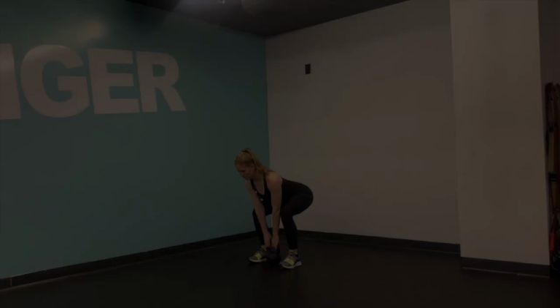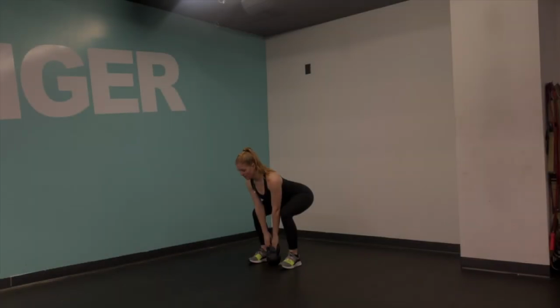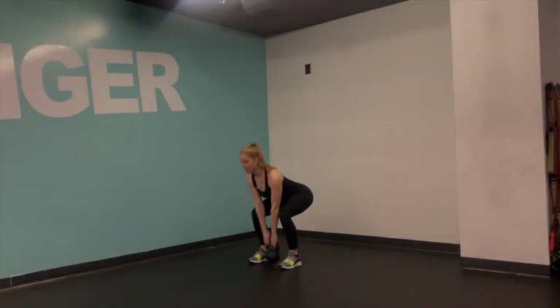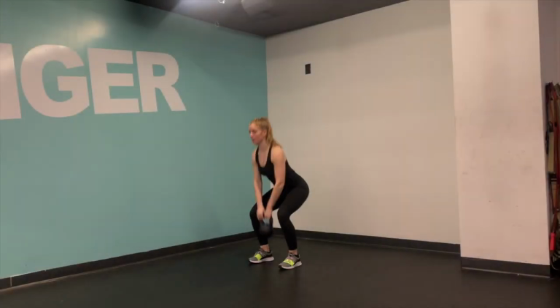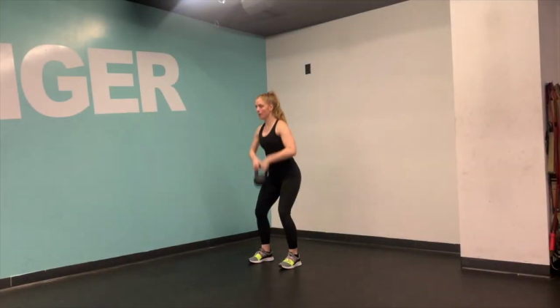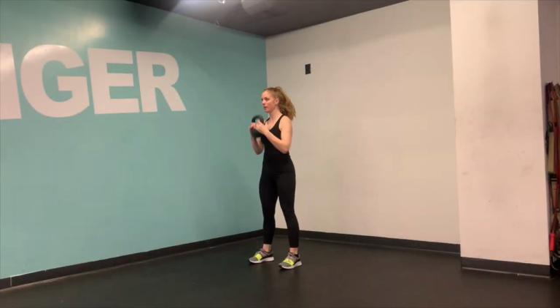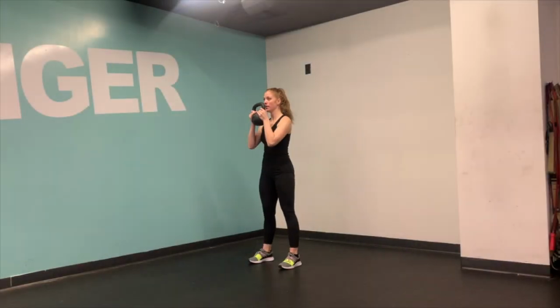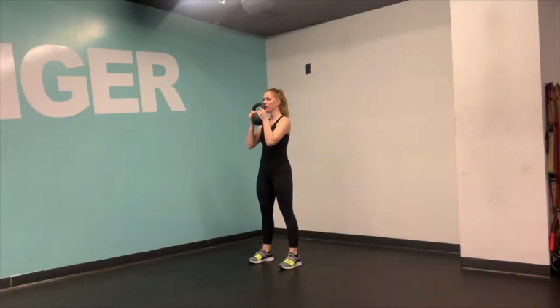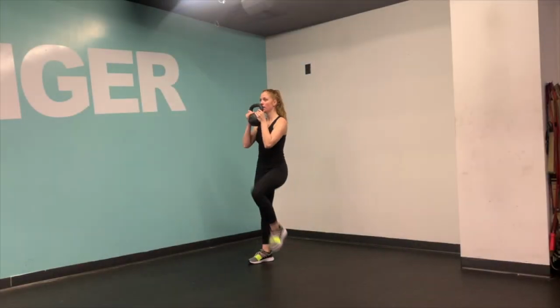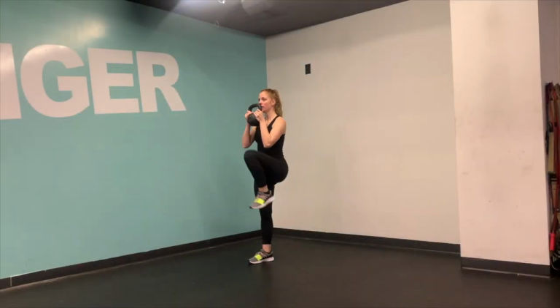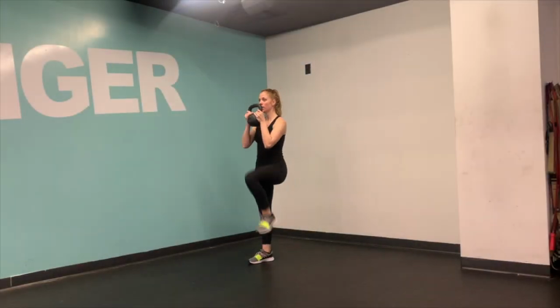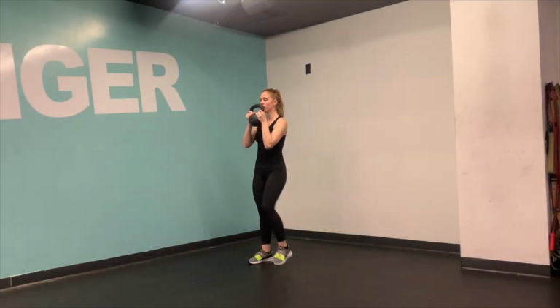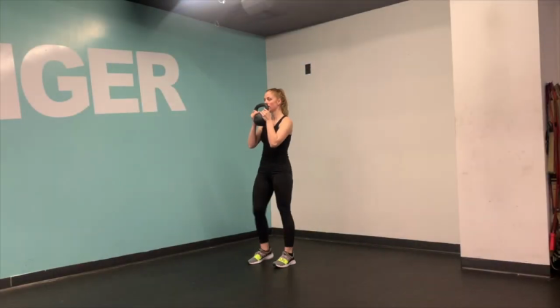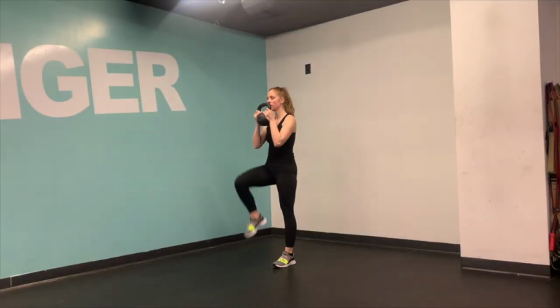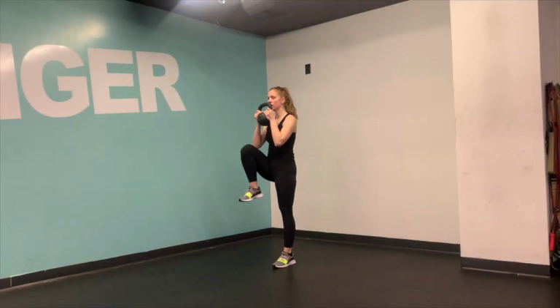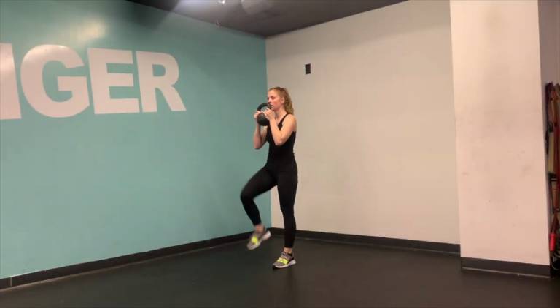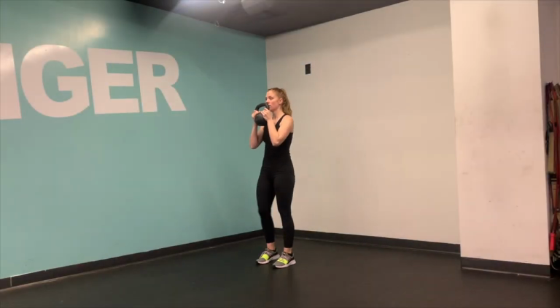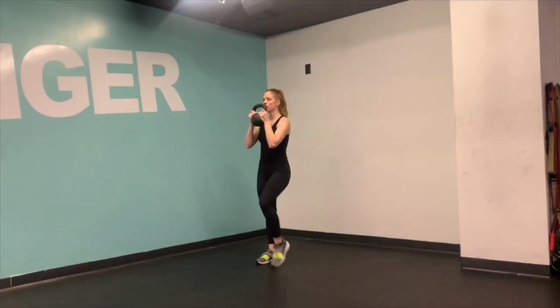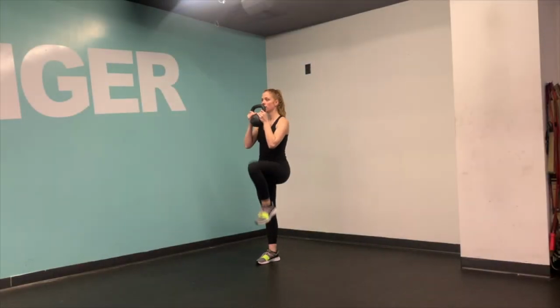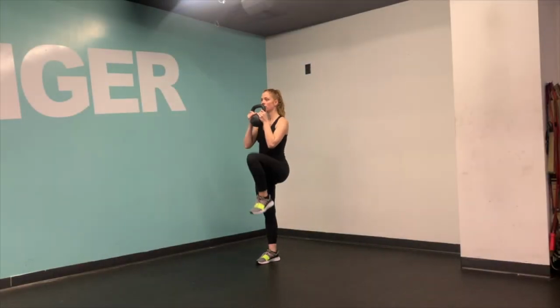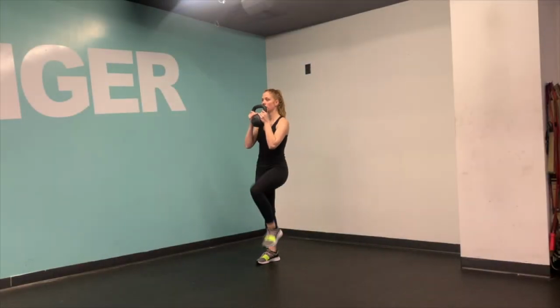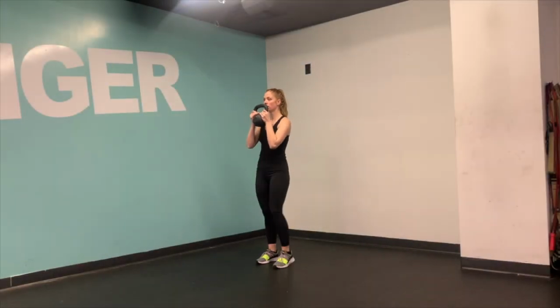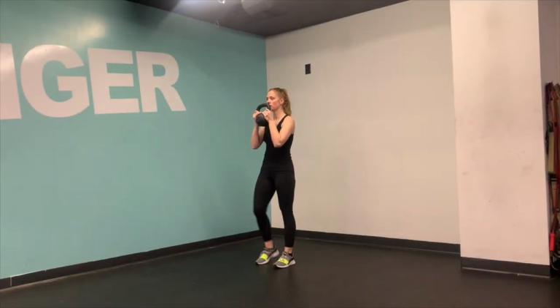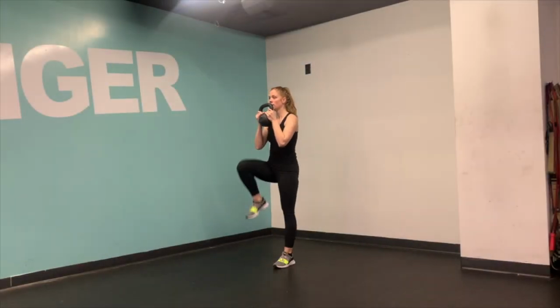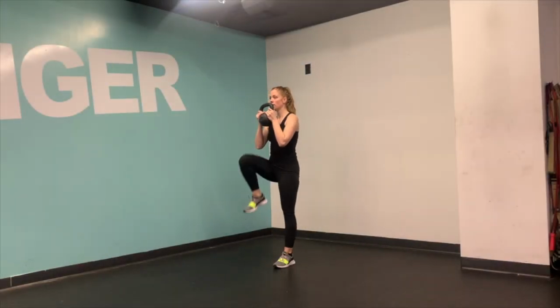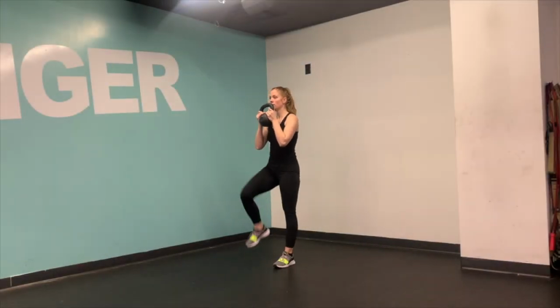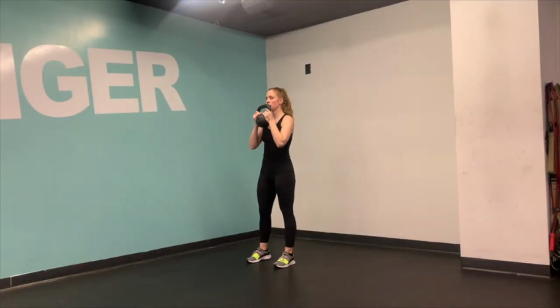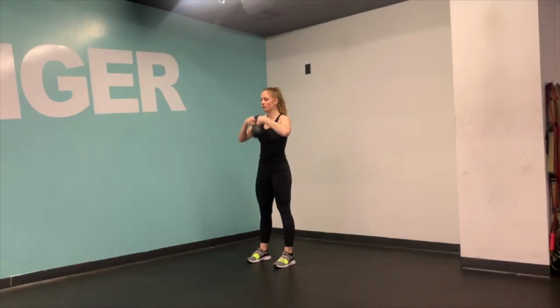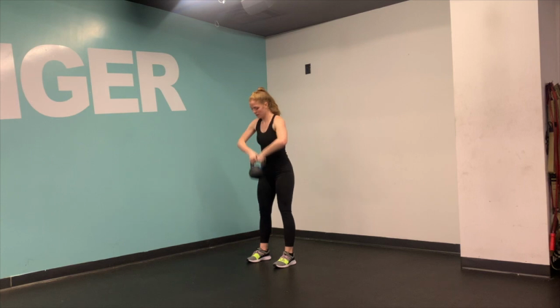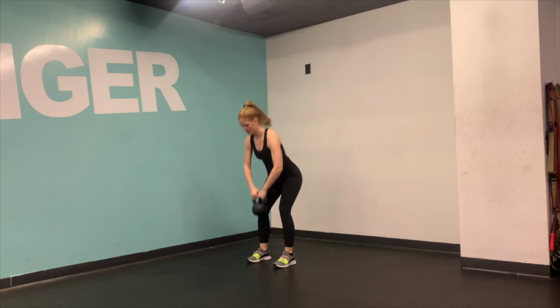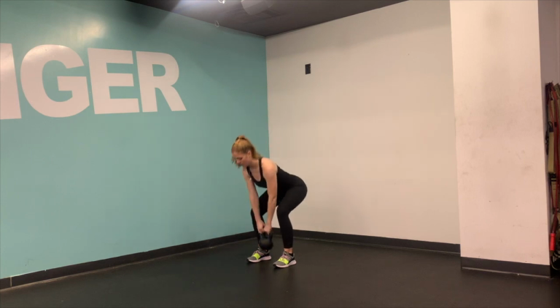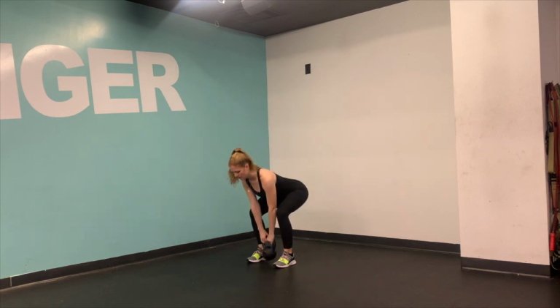Finding a hinge position, goblet clean, then hold it in the racked position and add four high knees.